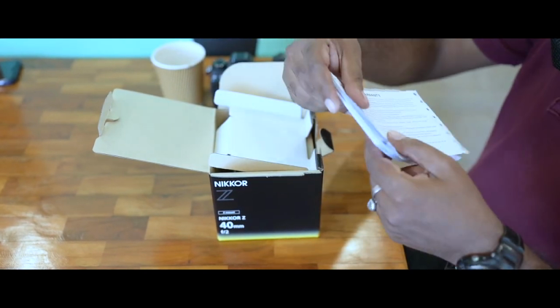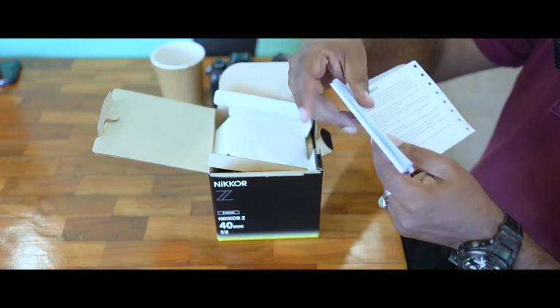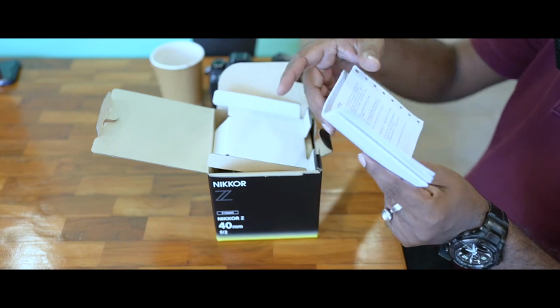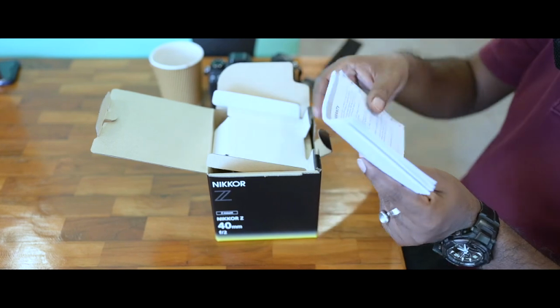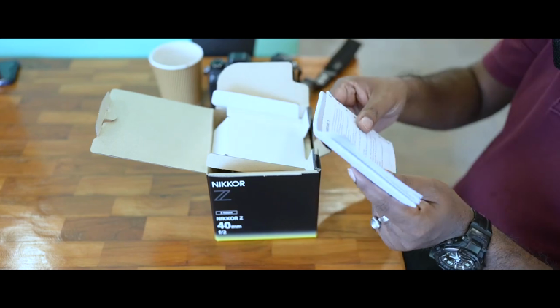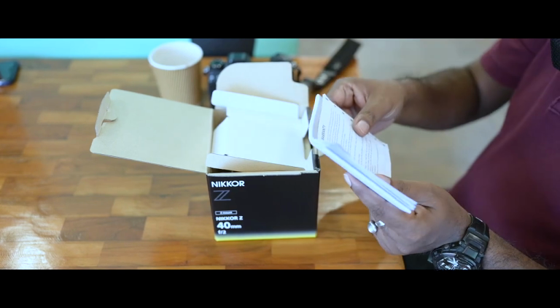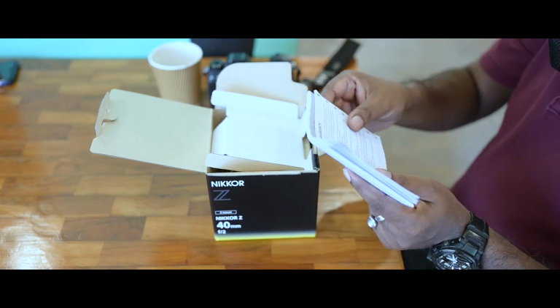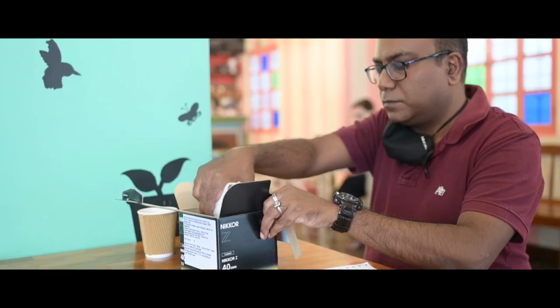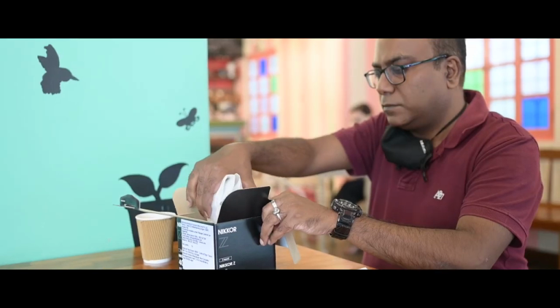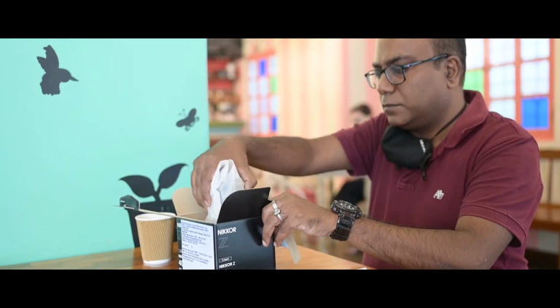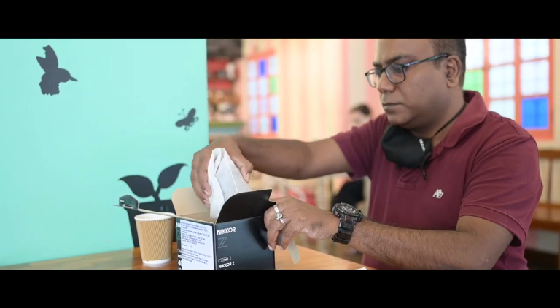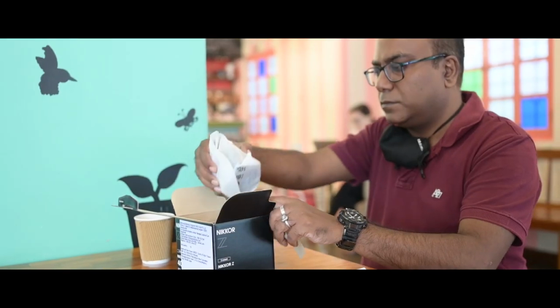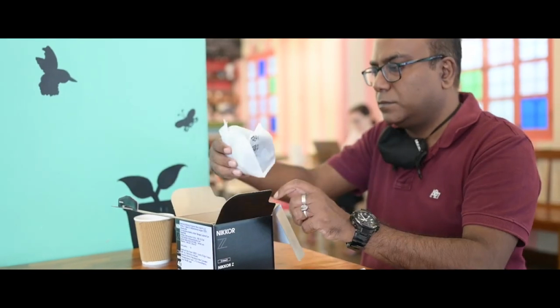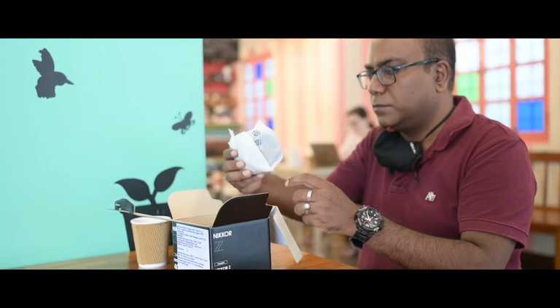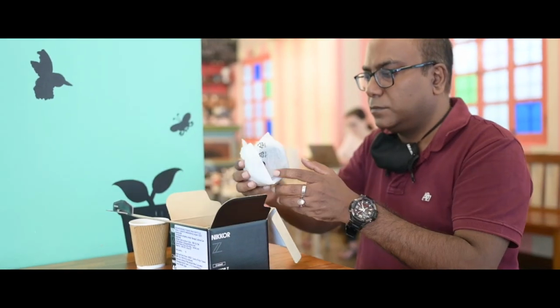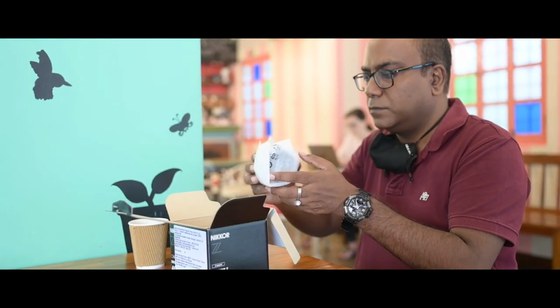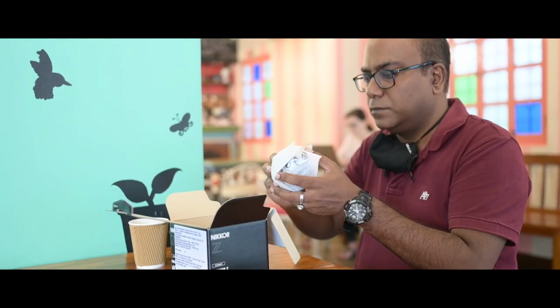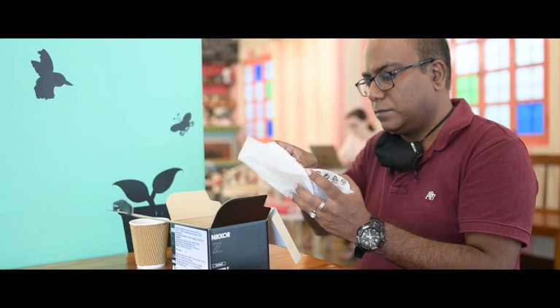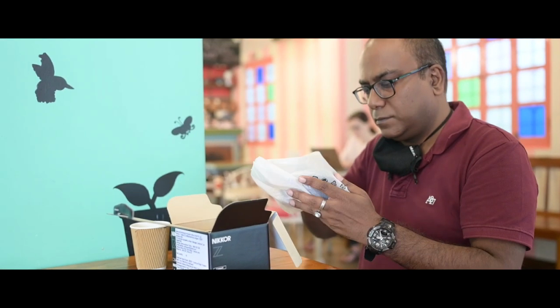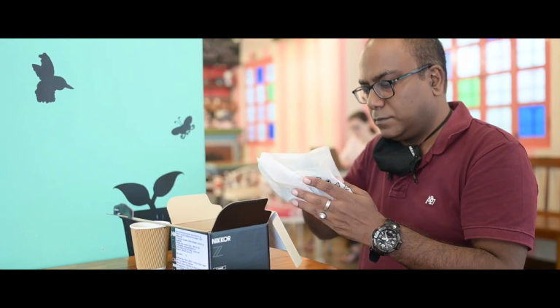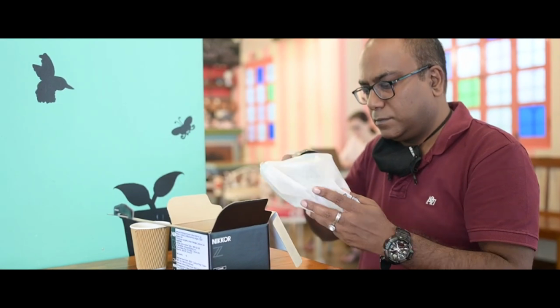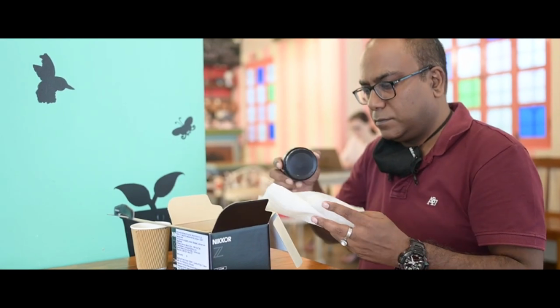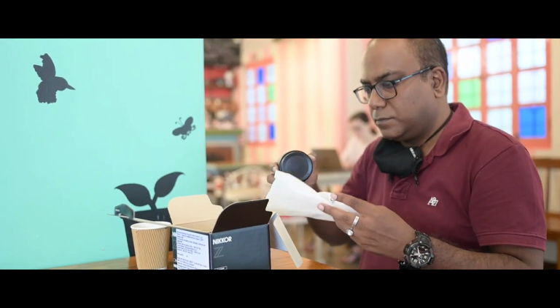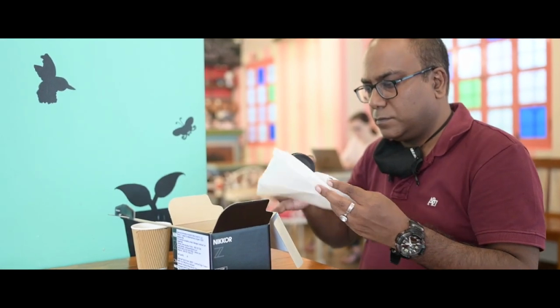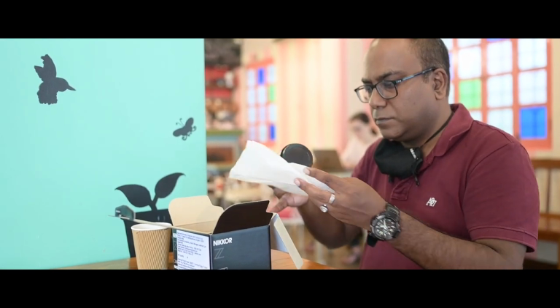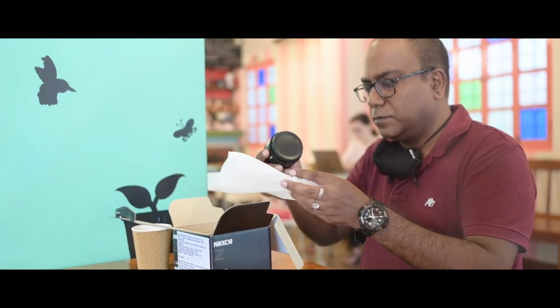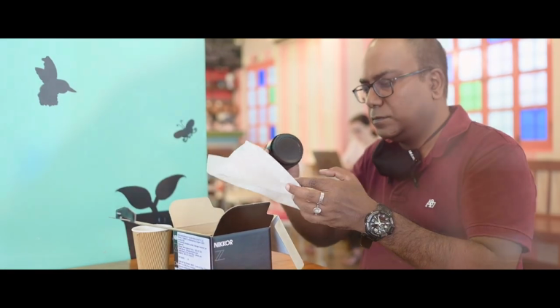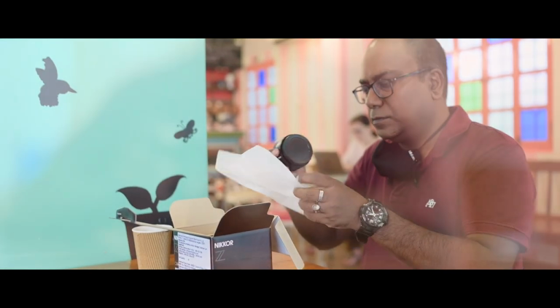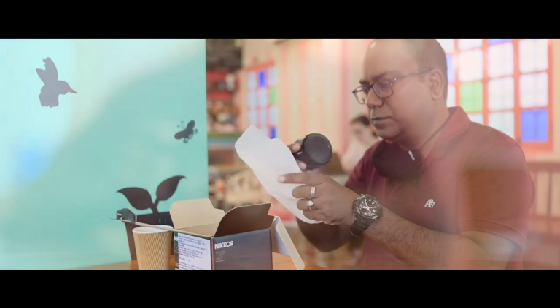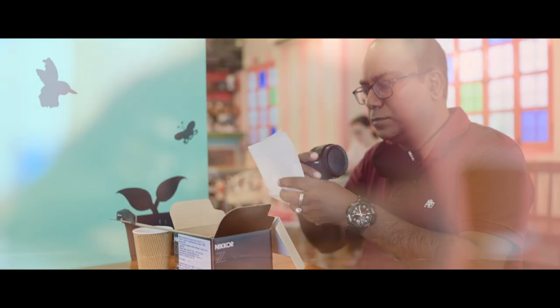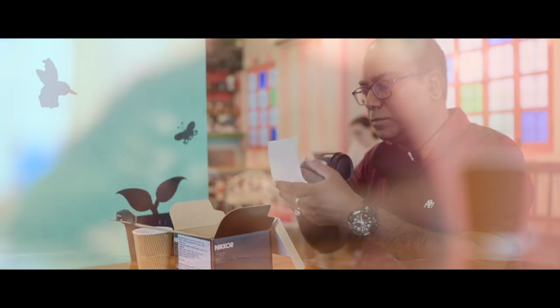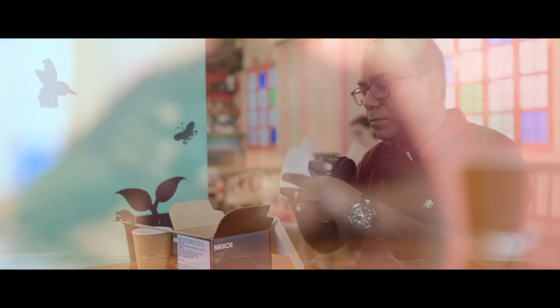In the box we have the warranty card, the instruction manual, and here comes the lens.